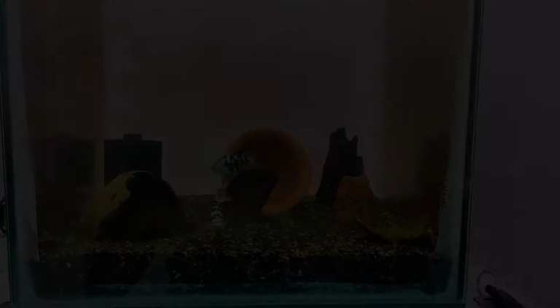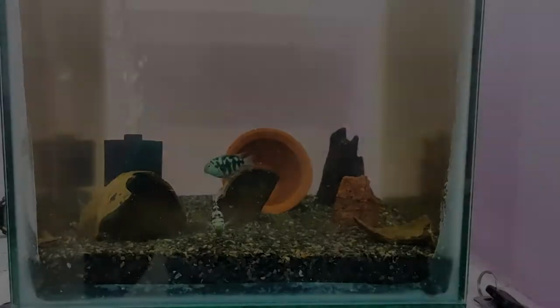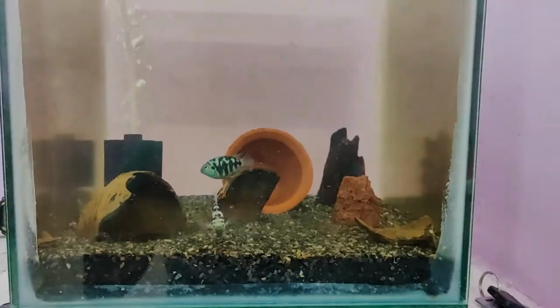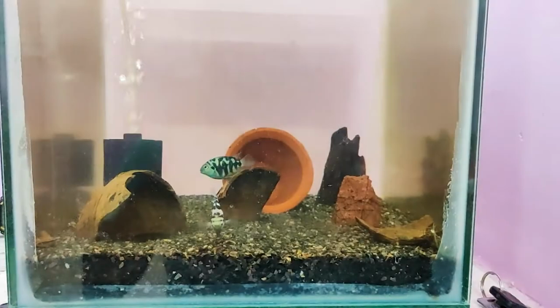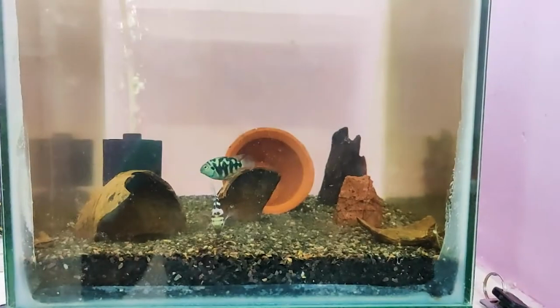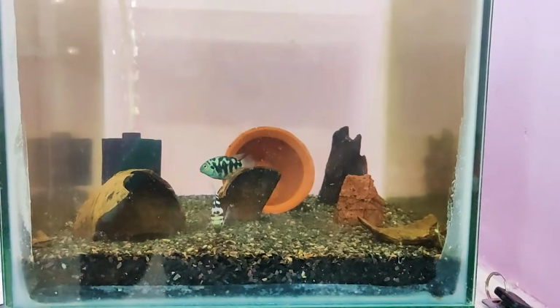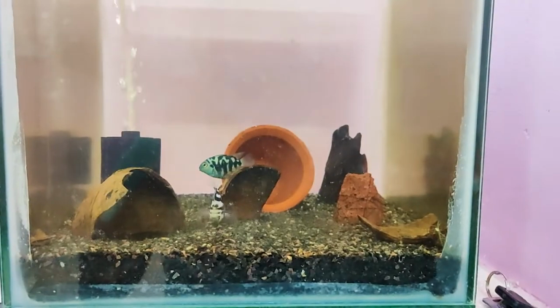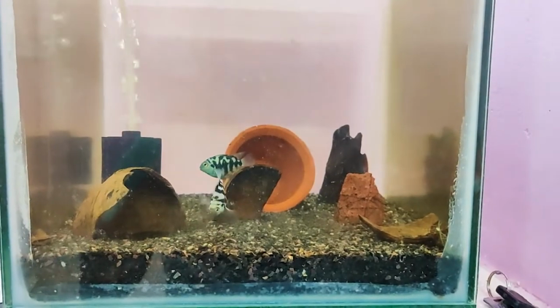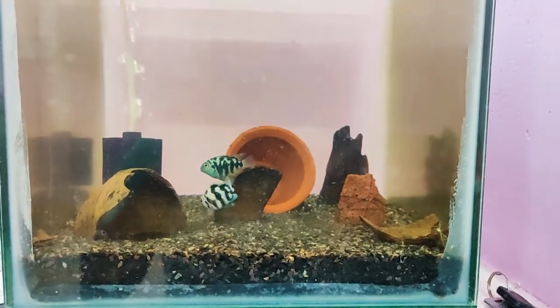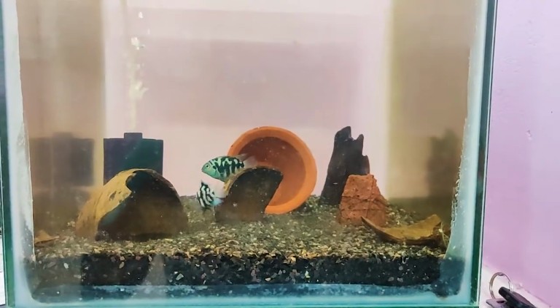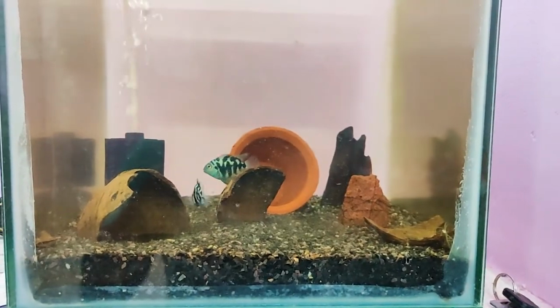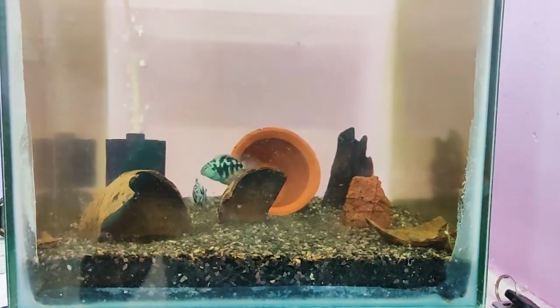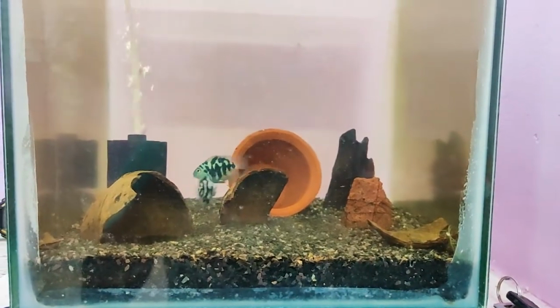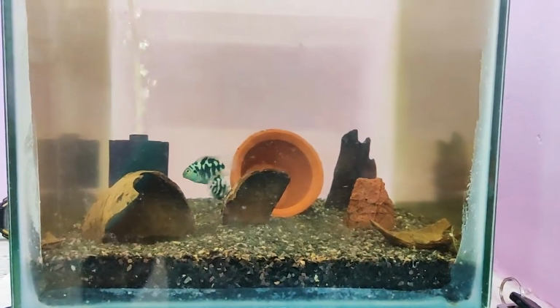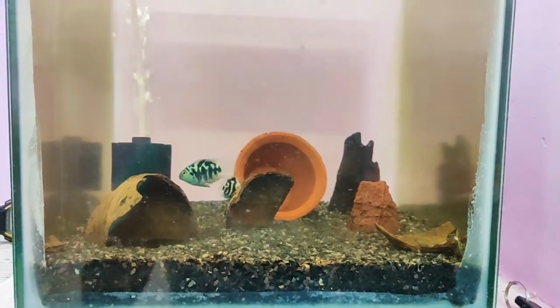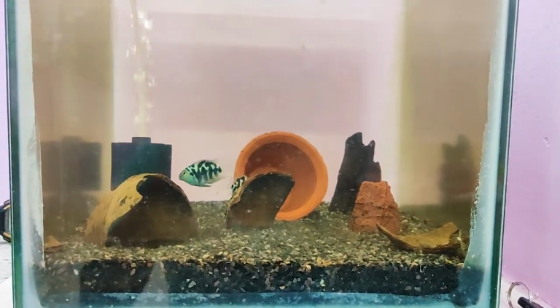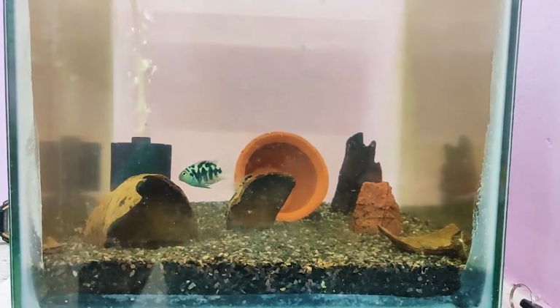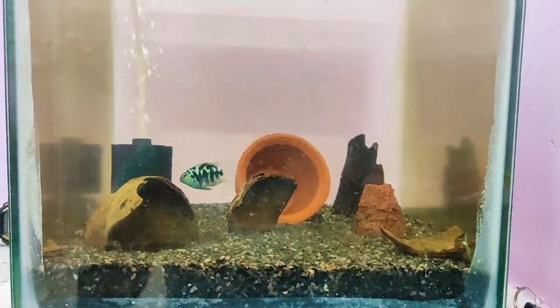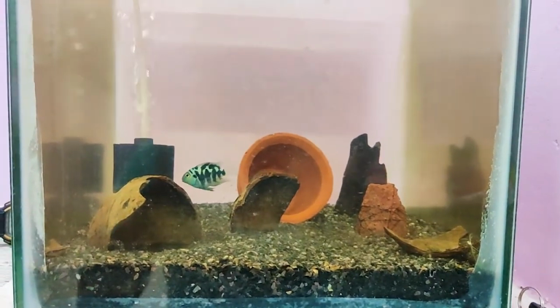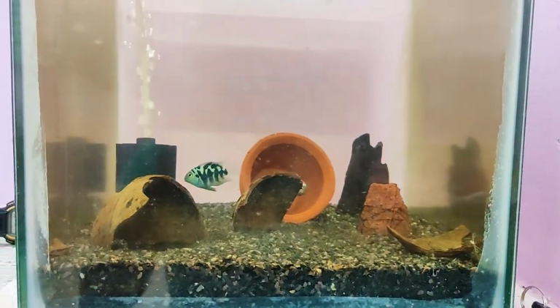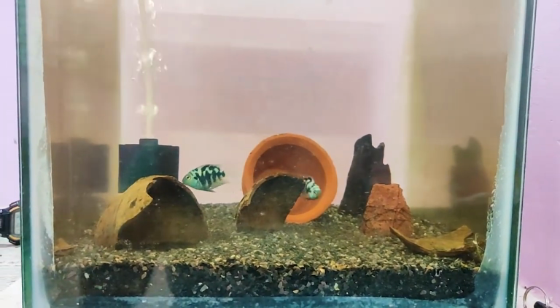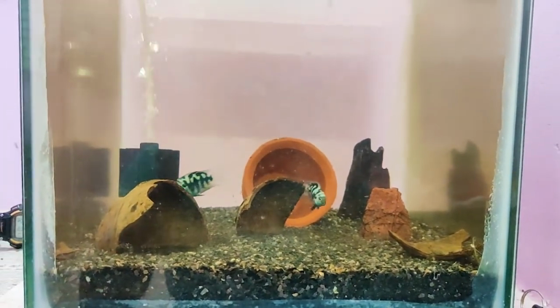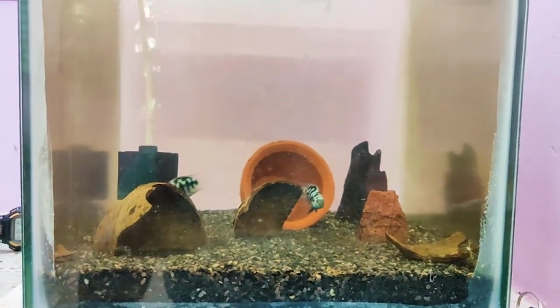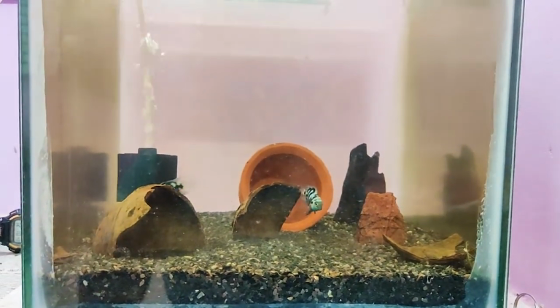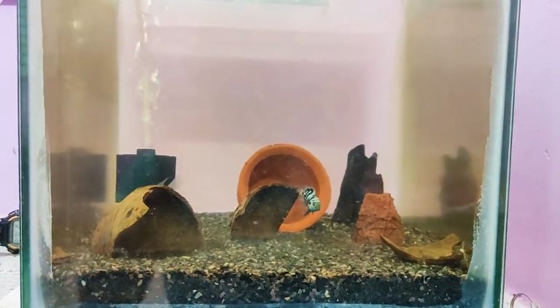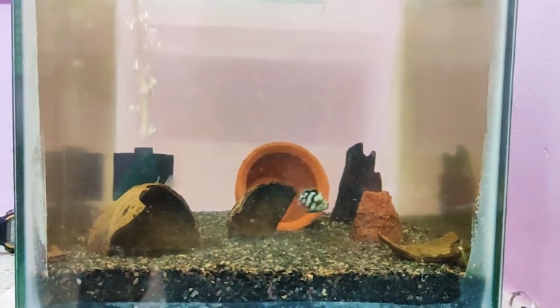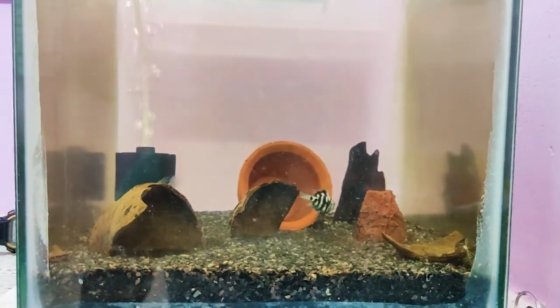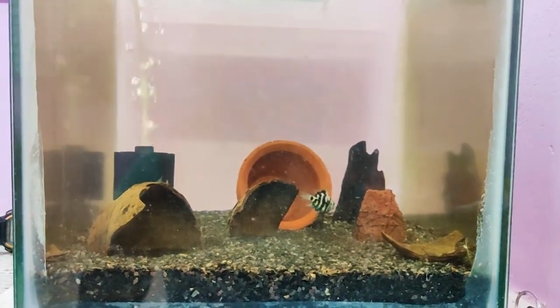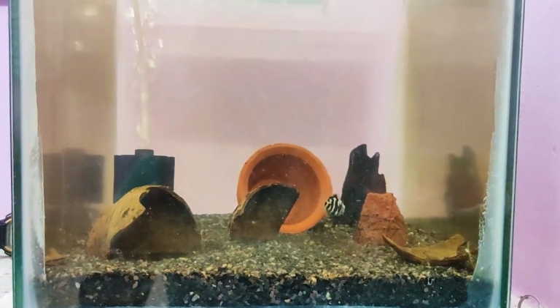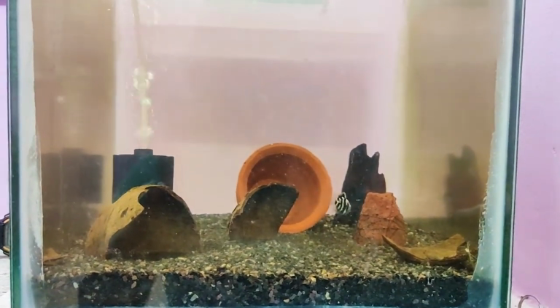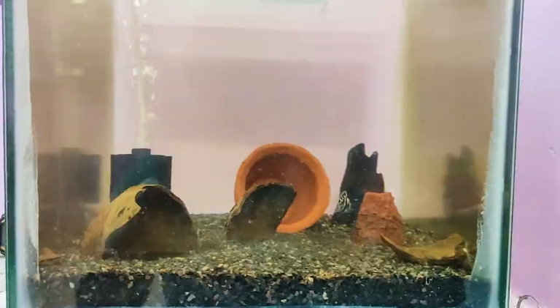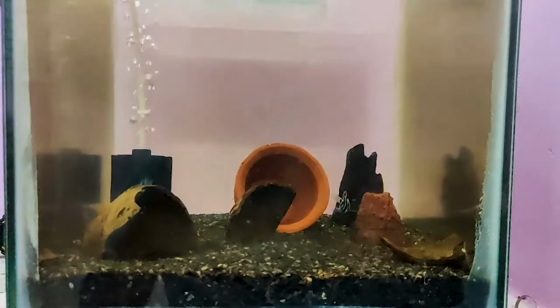Hello friends, I'm Snake and Pusser. I'm going to talk about Blue Parrot and Cichlid. Let's go to this video.